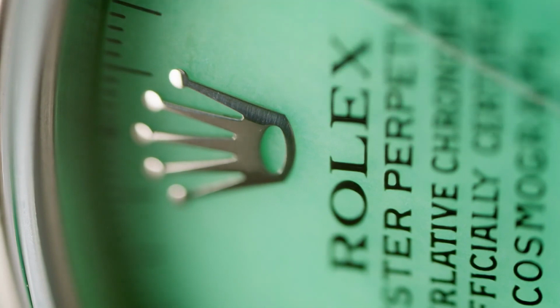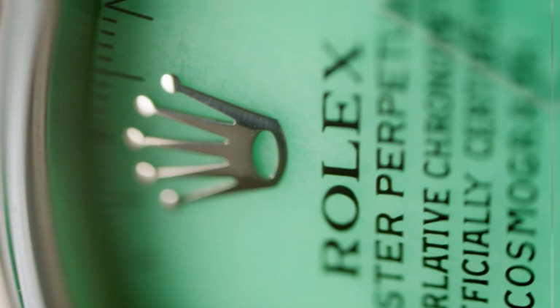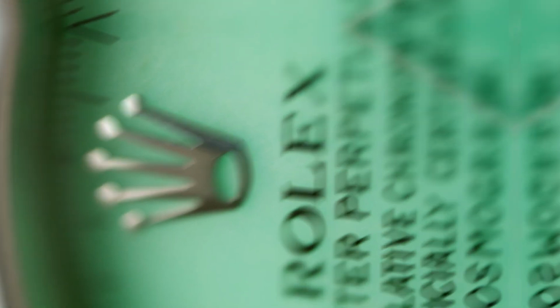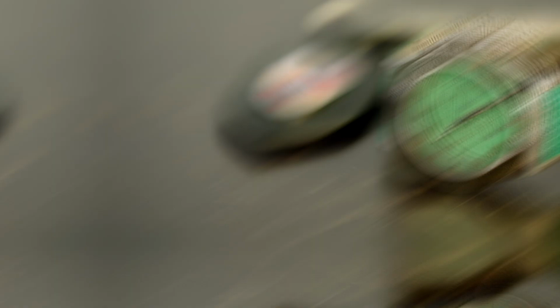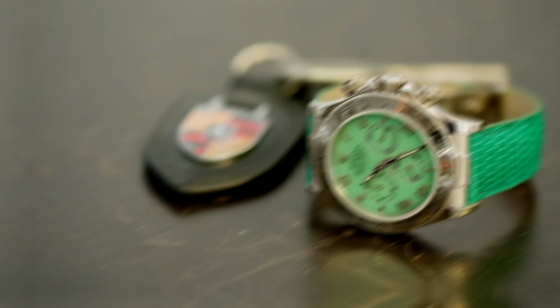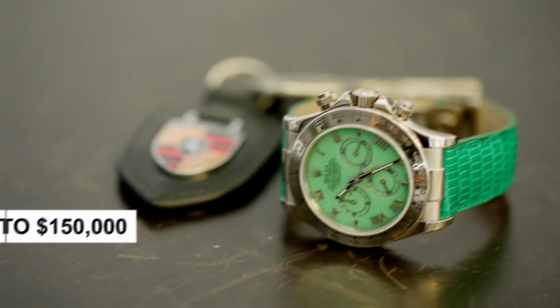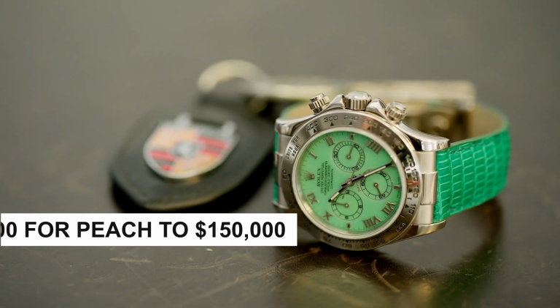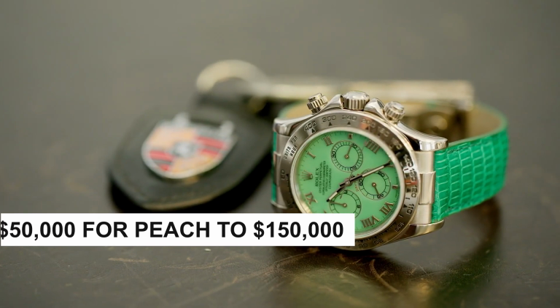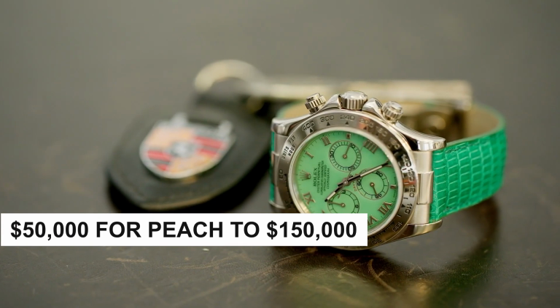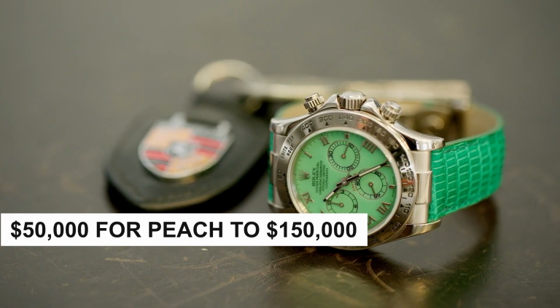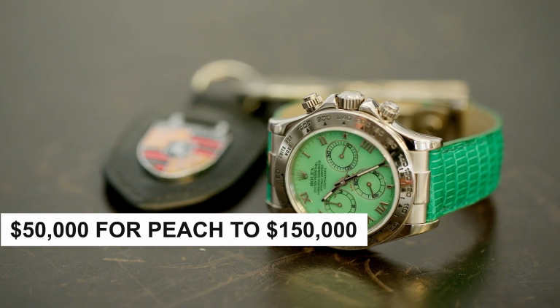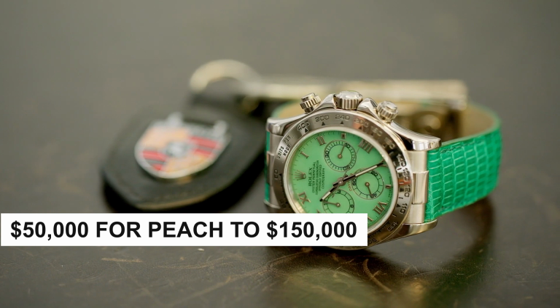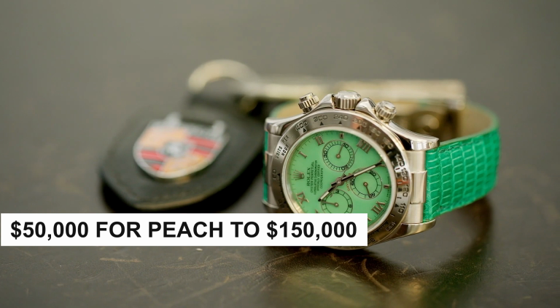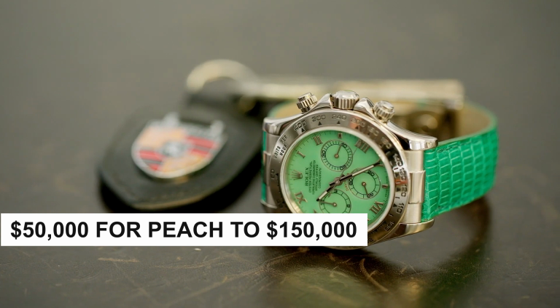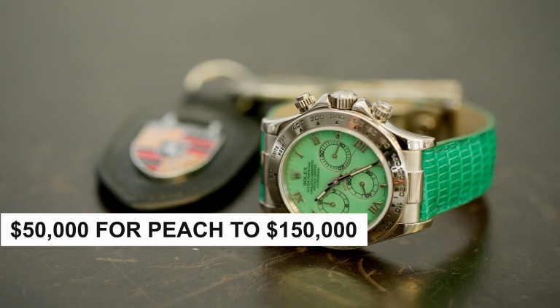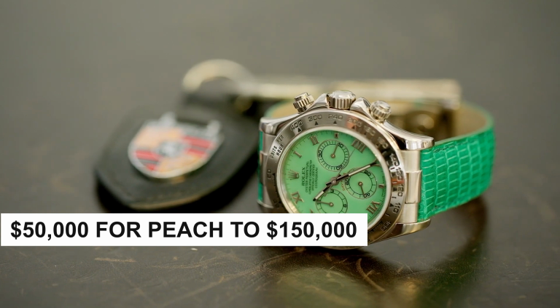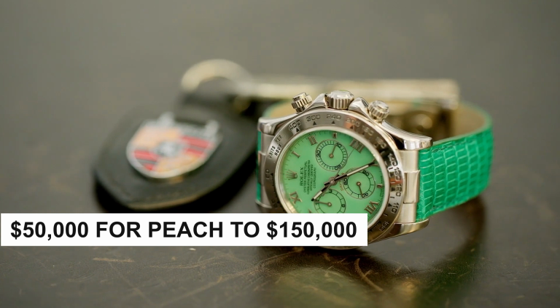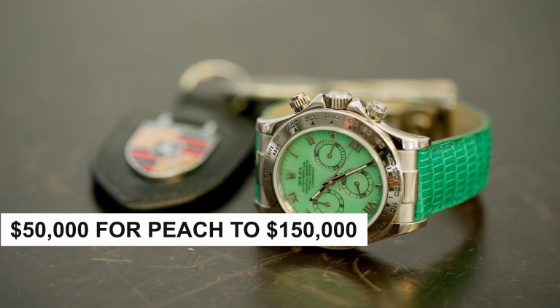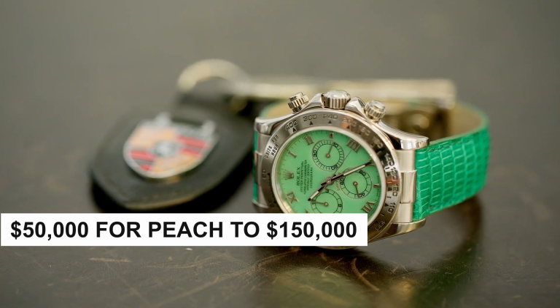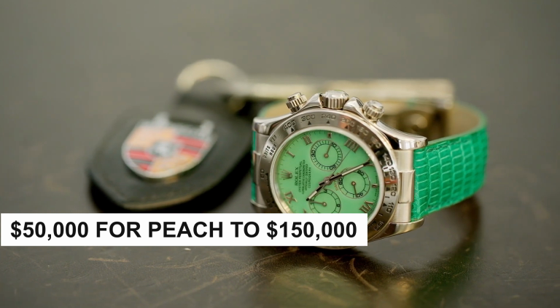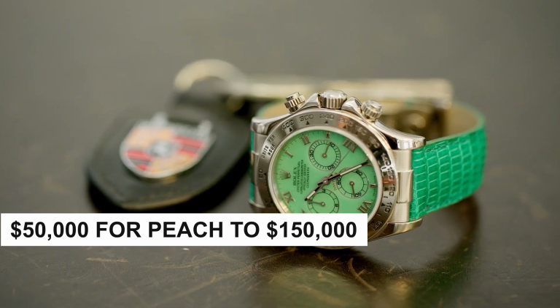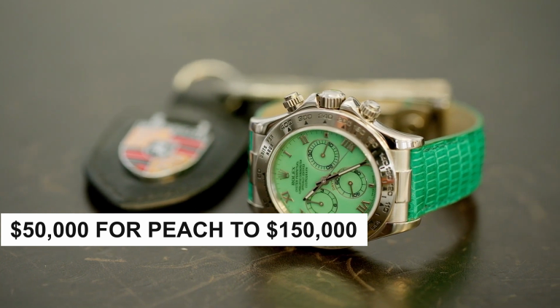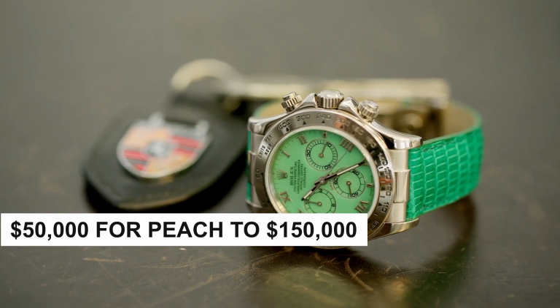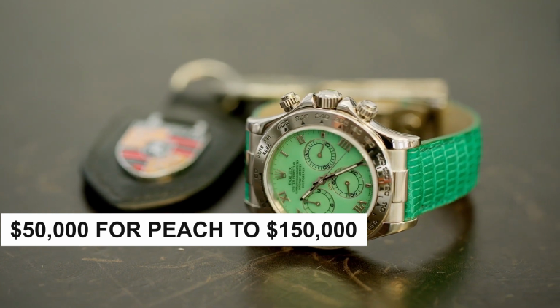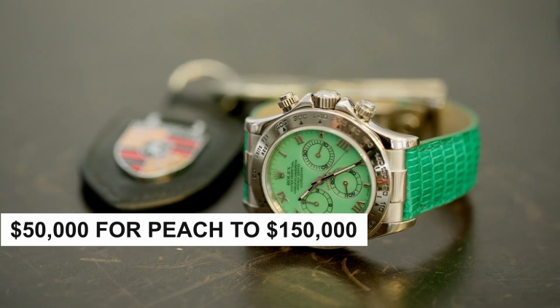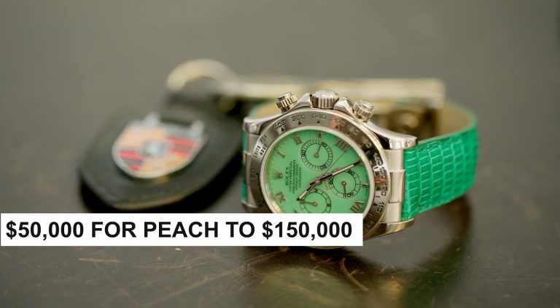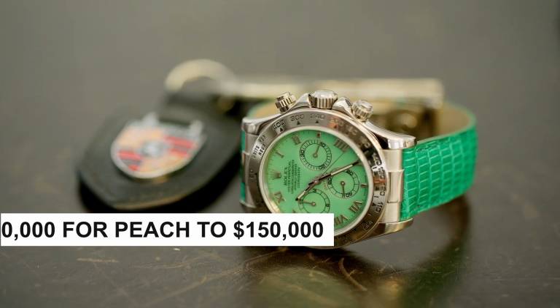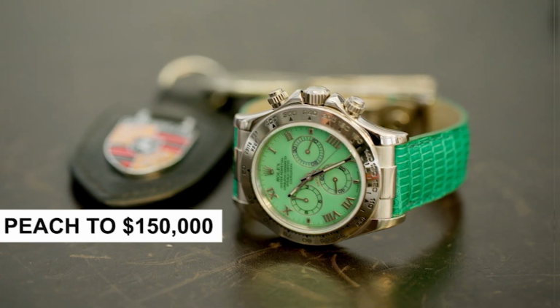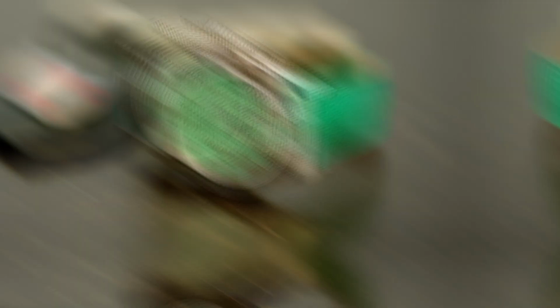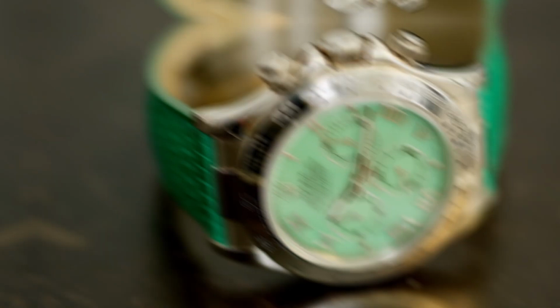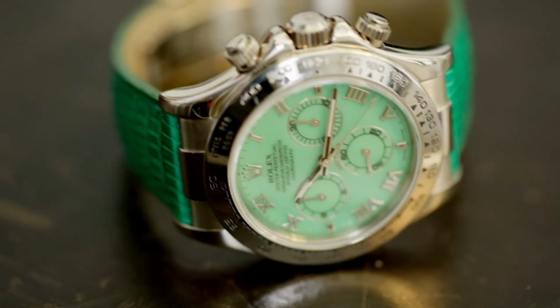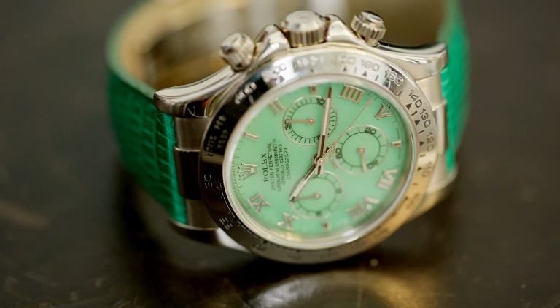With prices ranging from around $50,000 for the peach variant to $150,000 for the stunning blue variant.